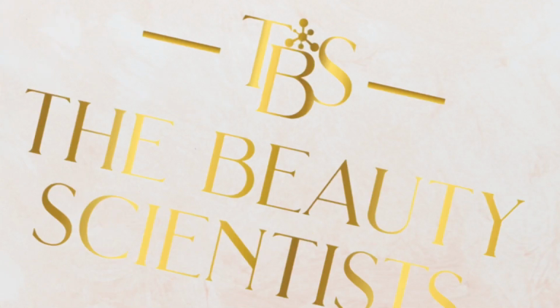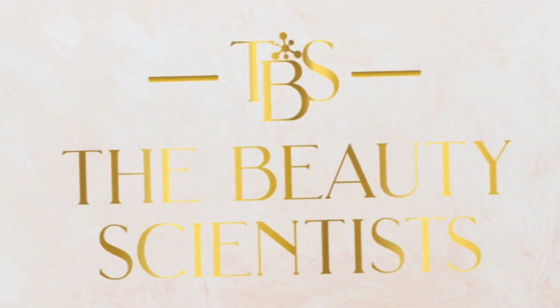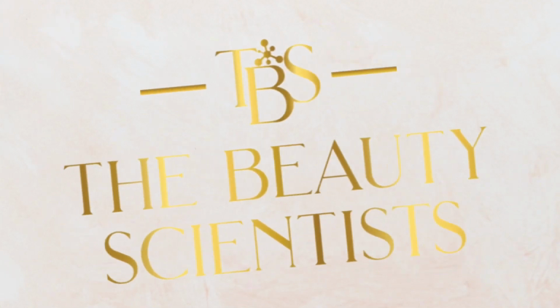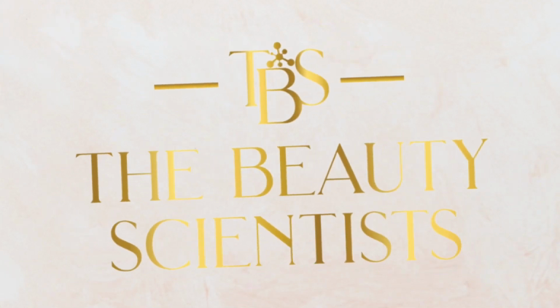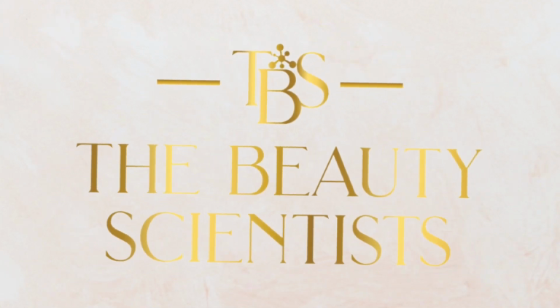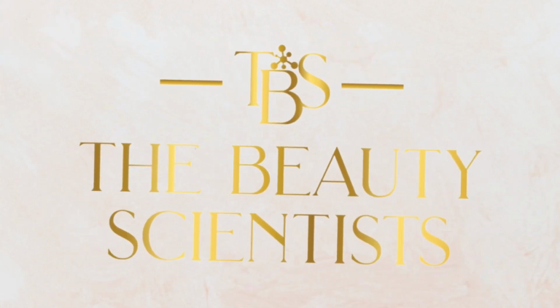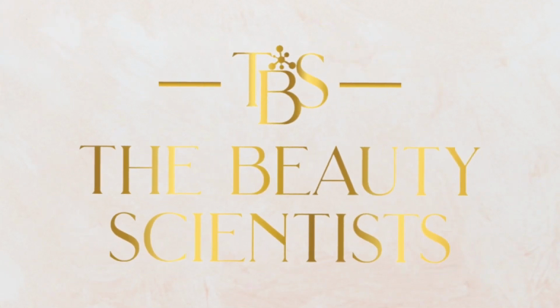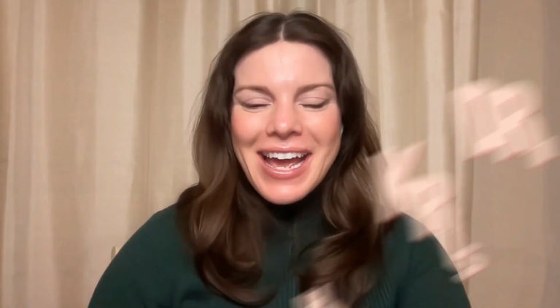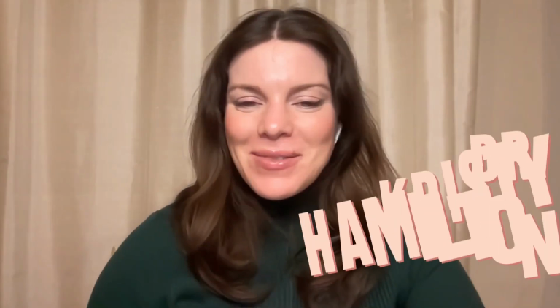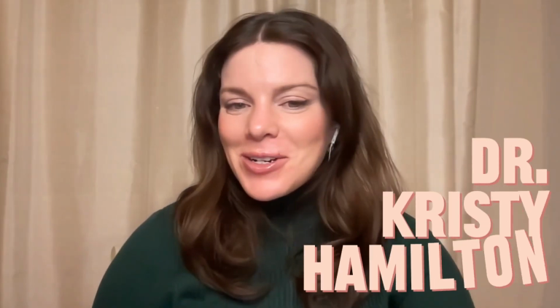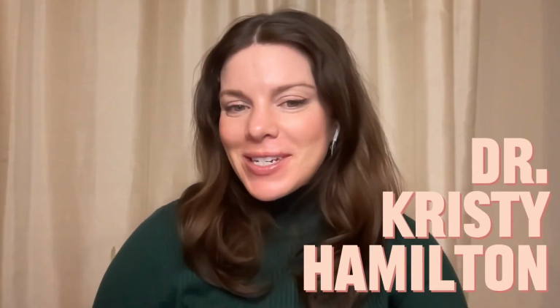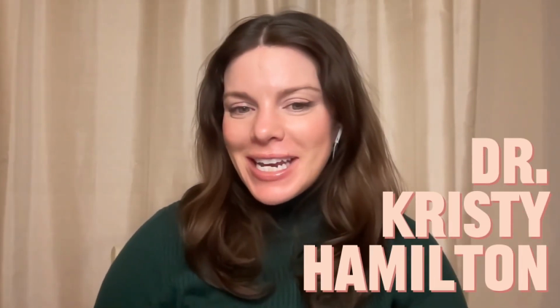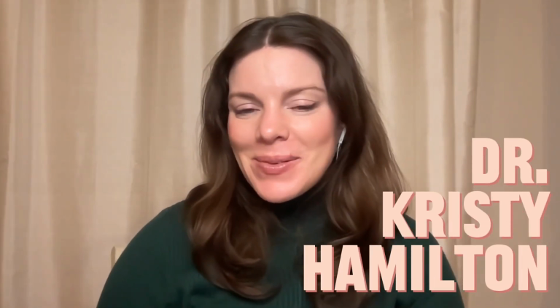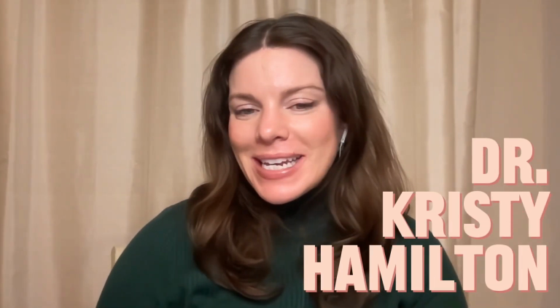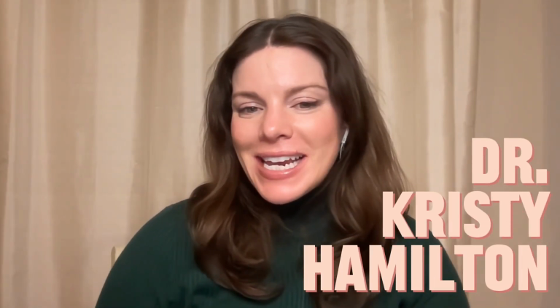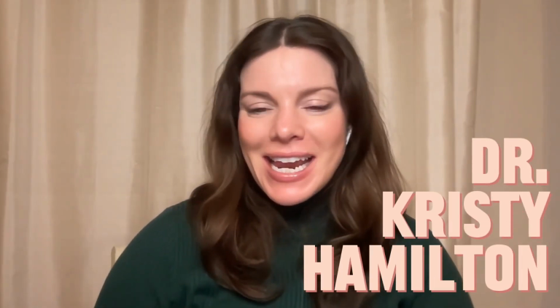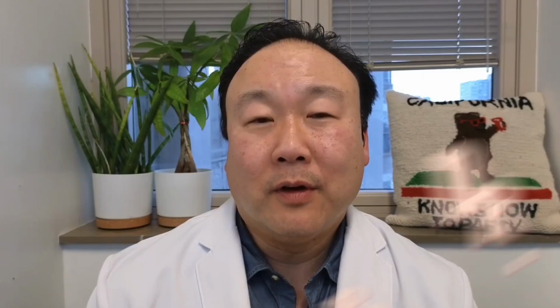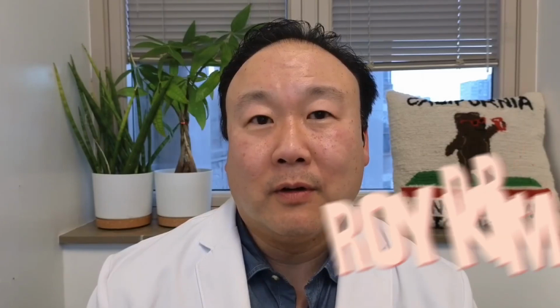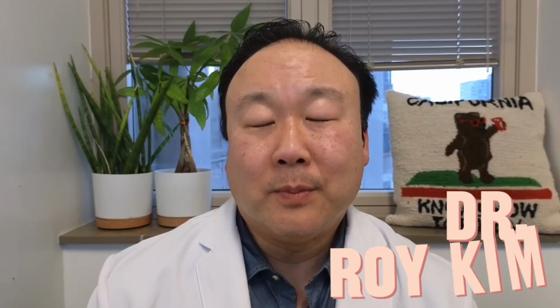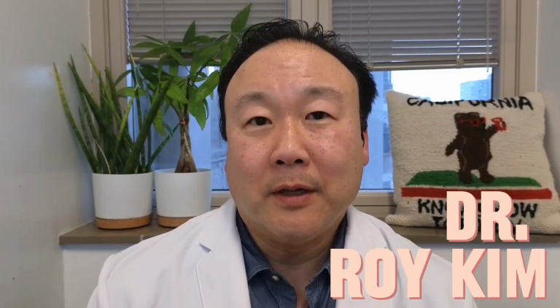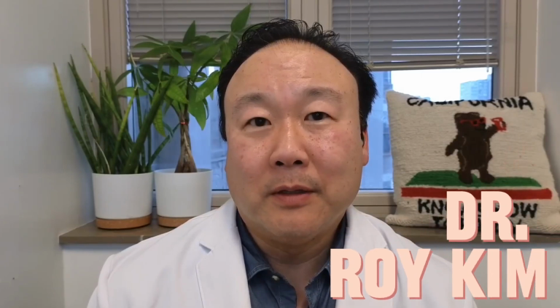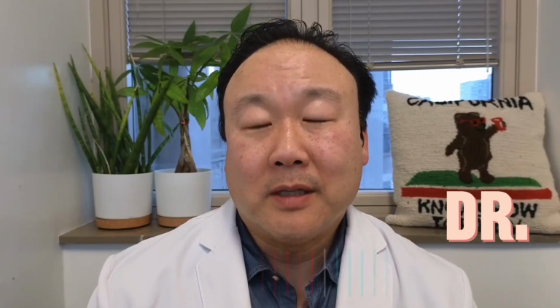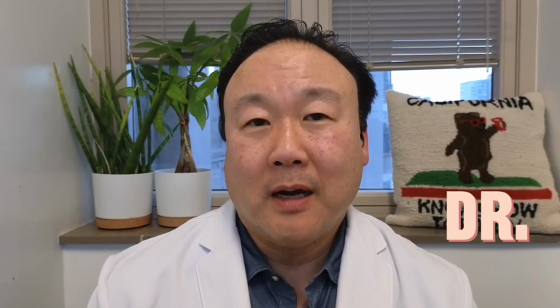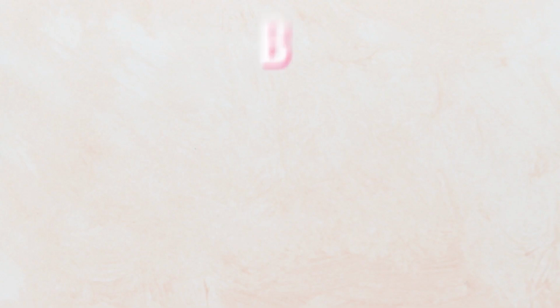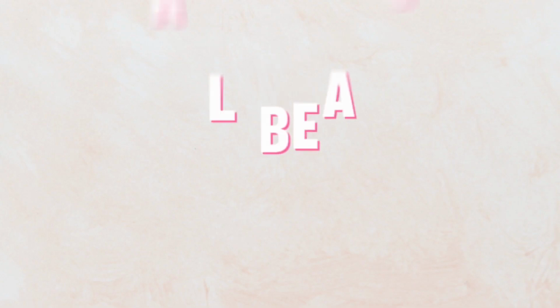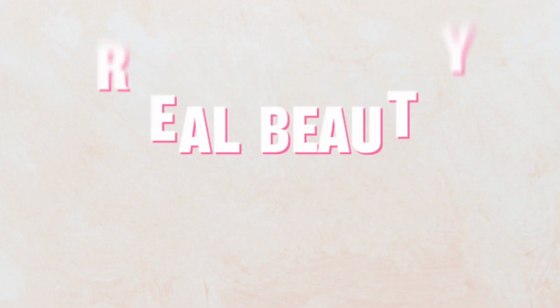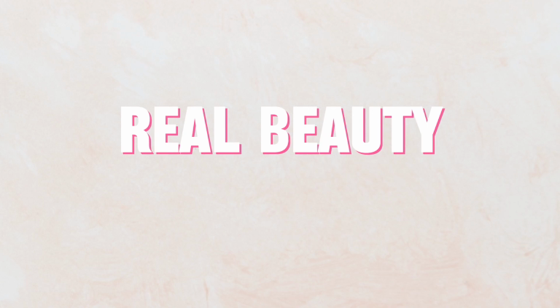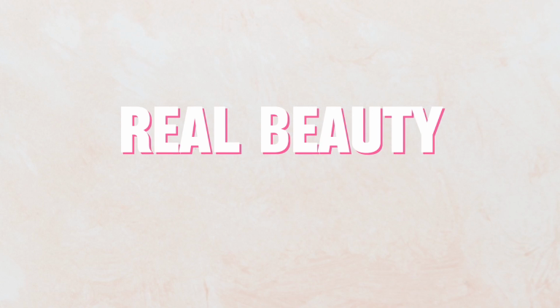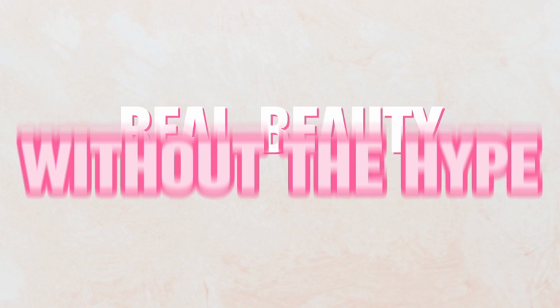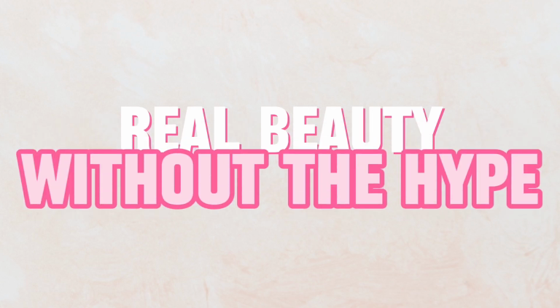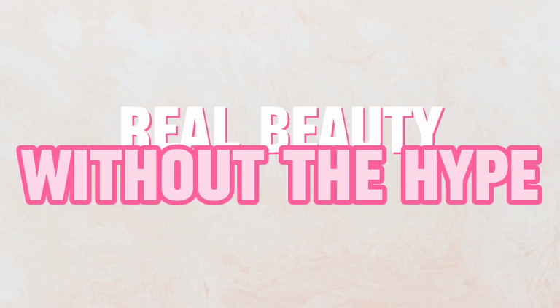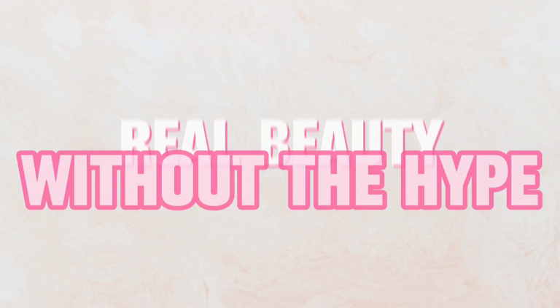The Beauty Scientists, Dr. Christy Hamilton and Dr. Roy Kim. Real beauty without the hype.